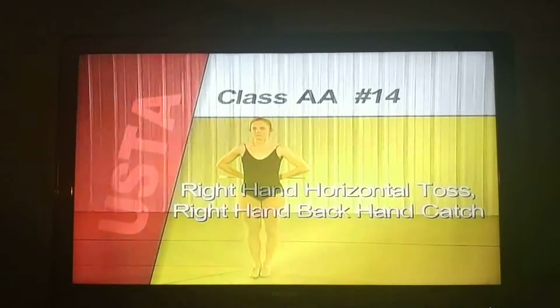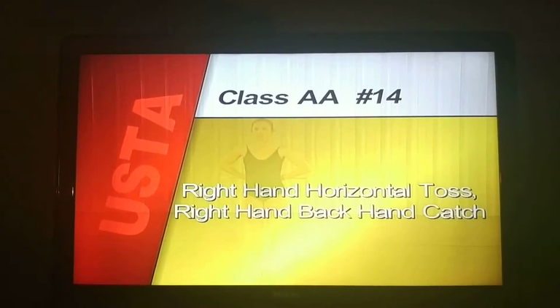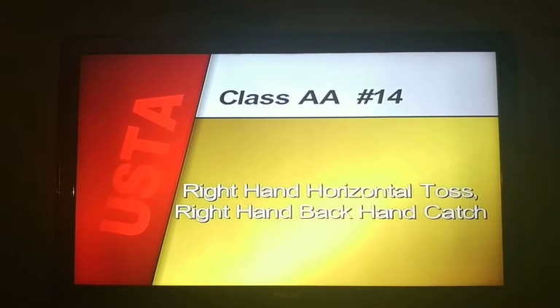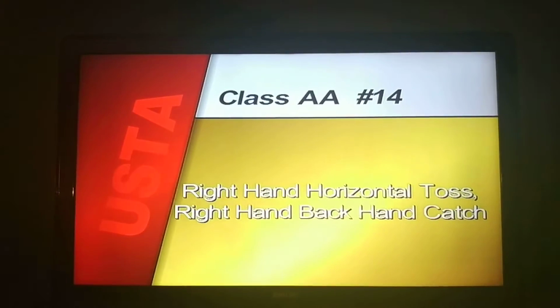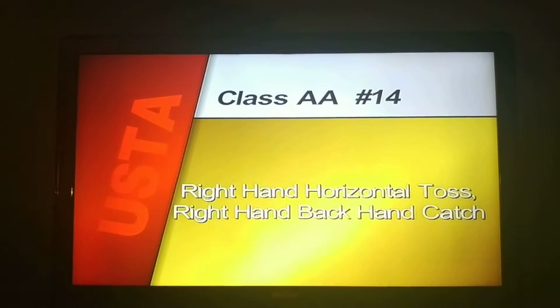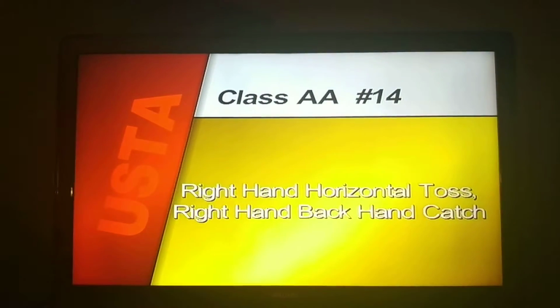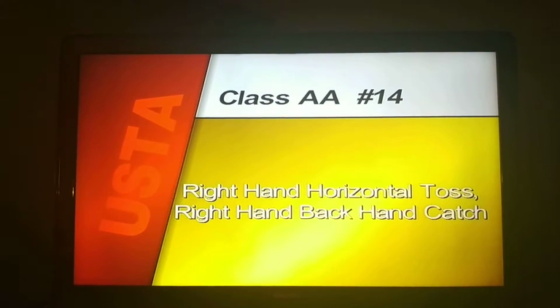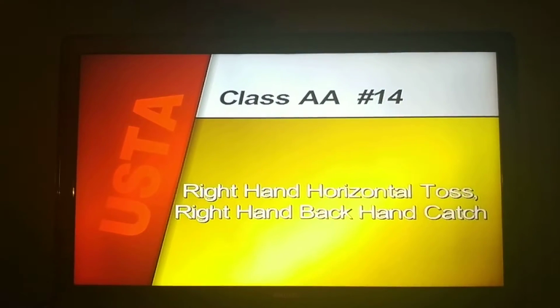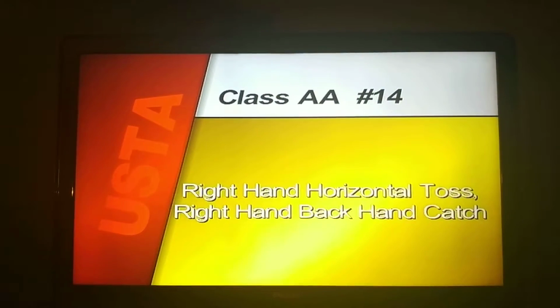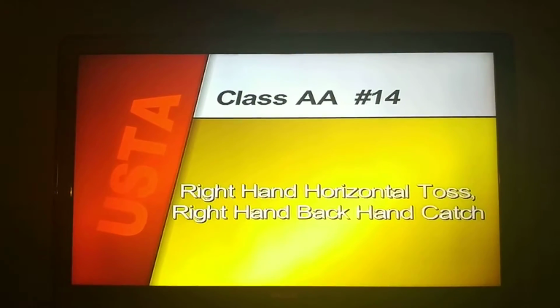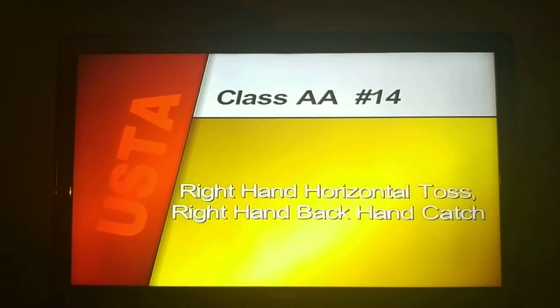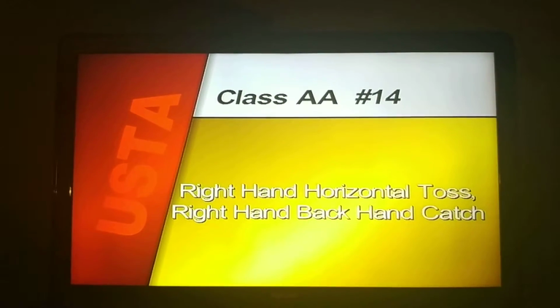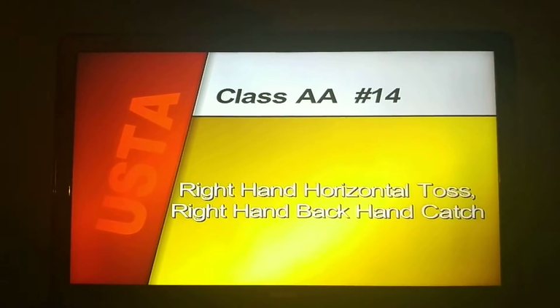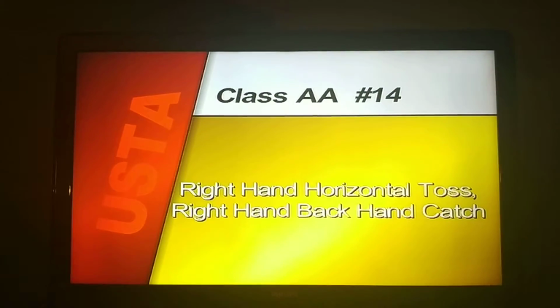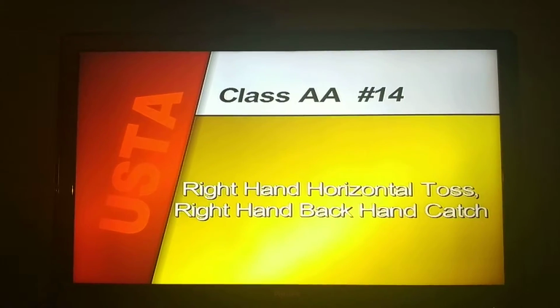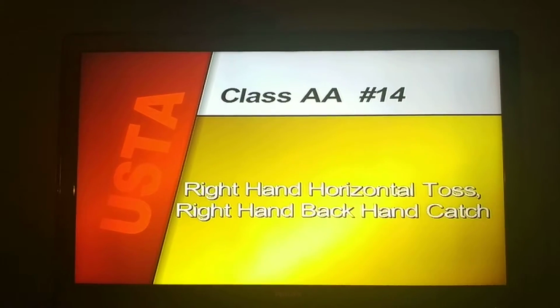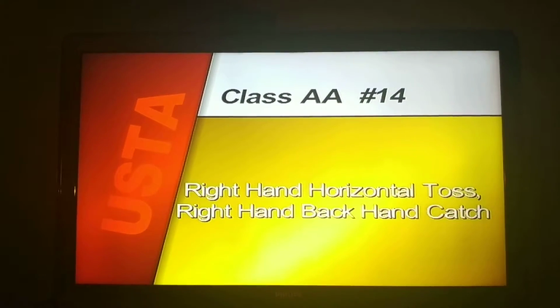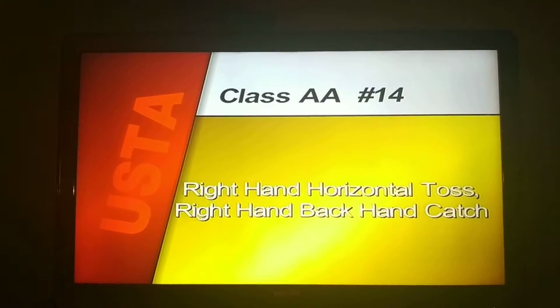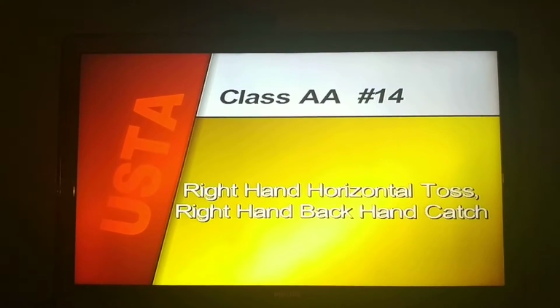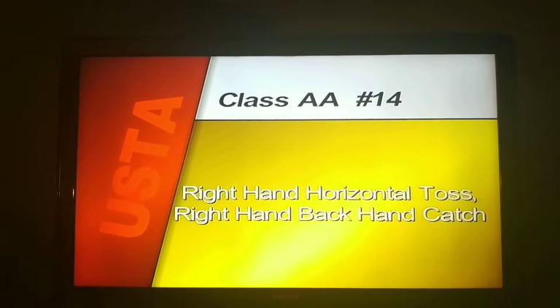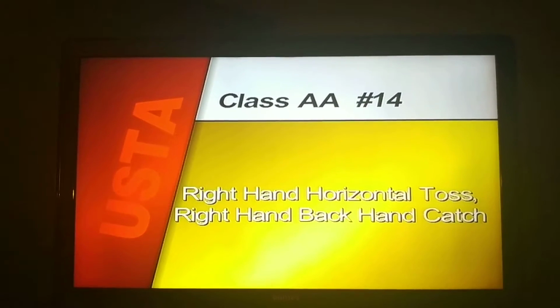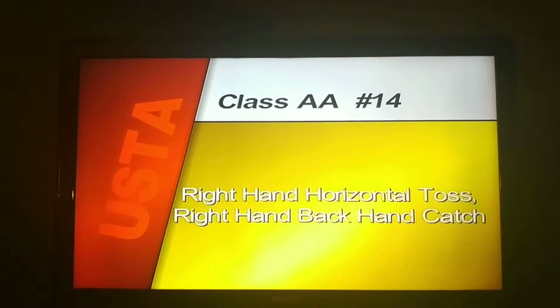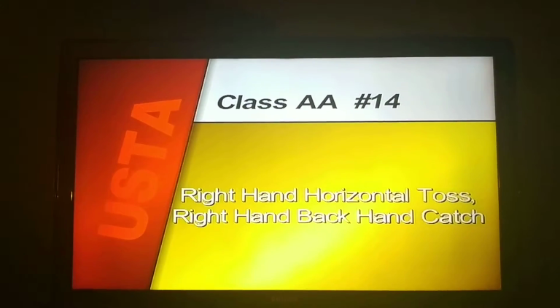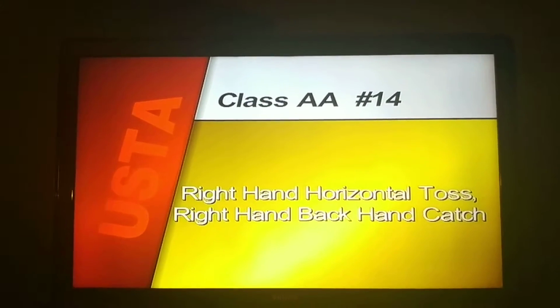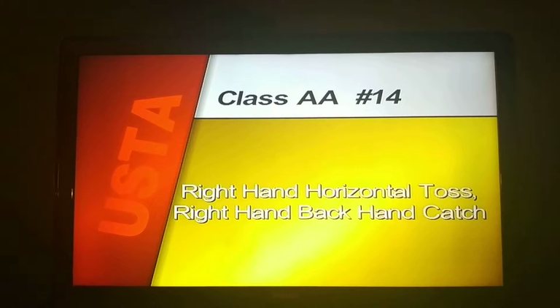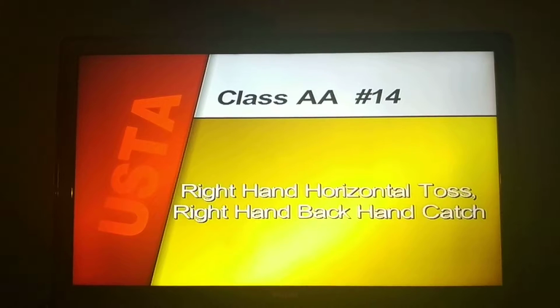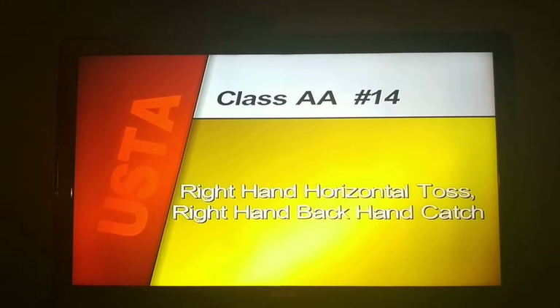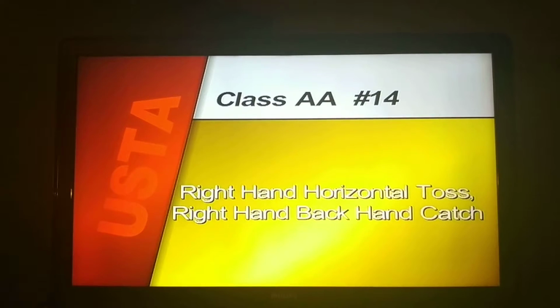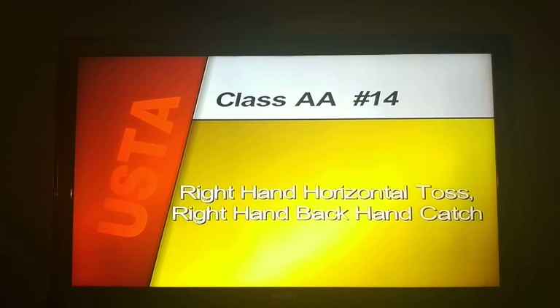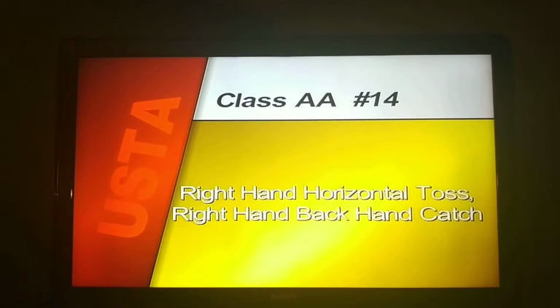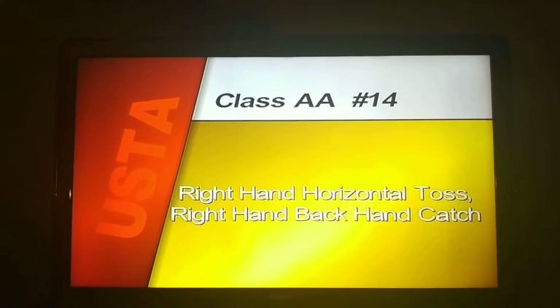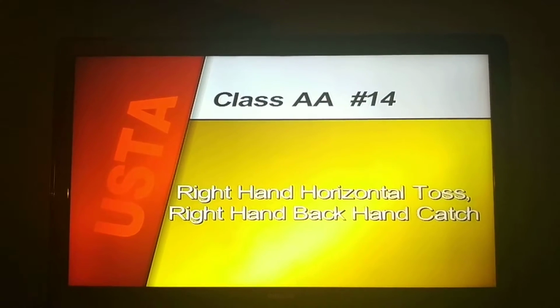Compulsory number fifteen, right hand horizontal toss, one half turn to right, right hand back catch begin.